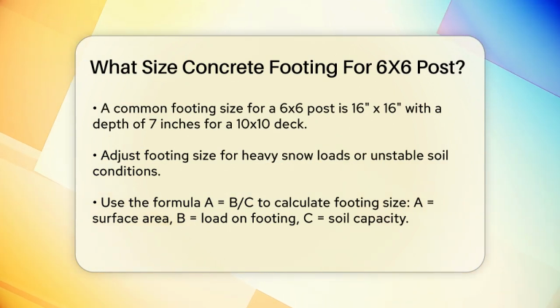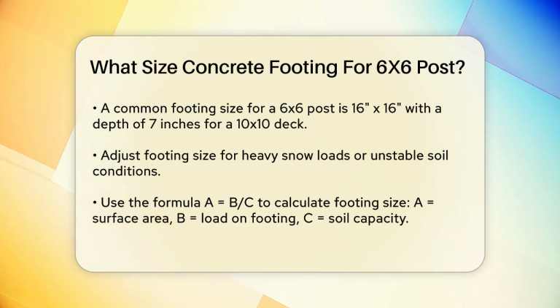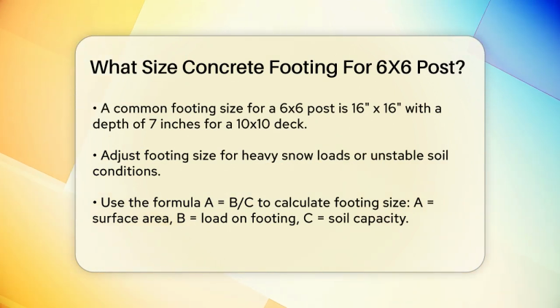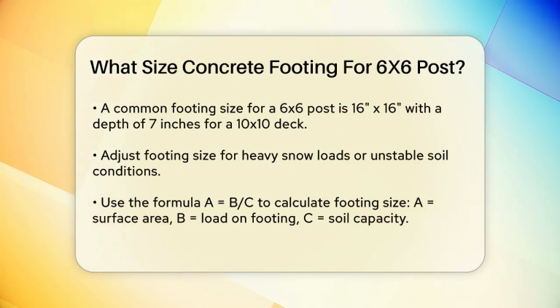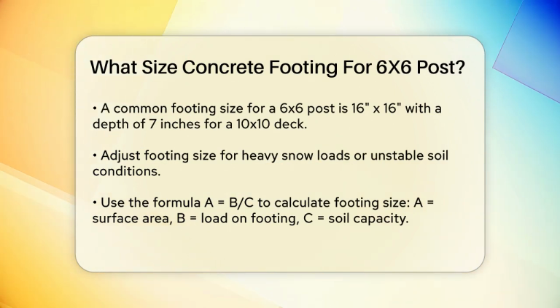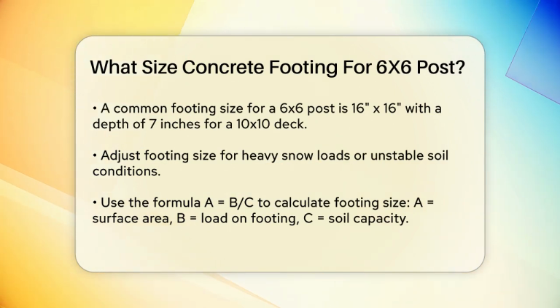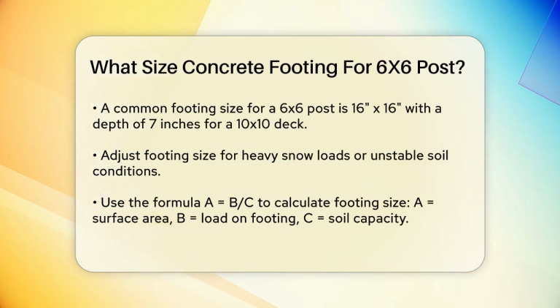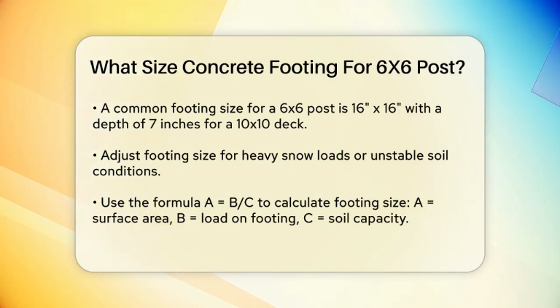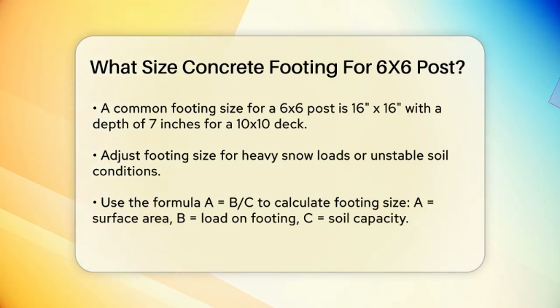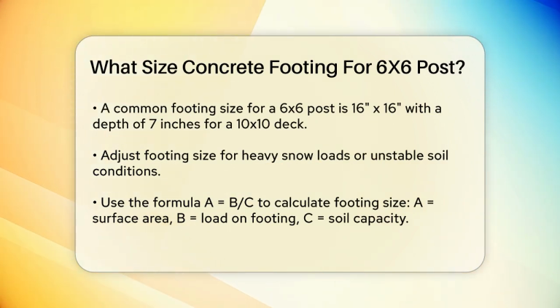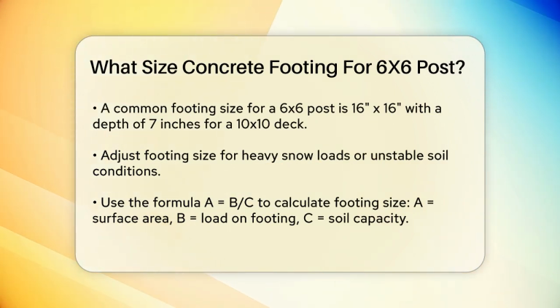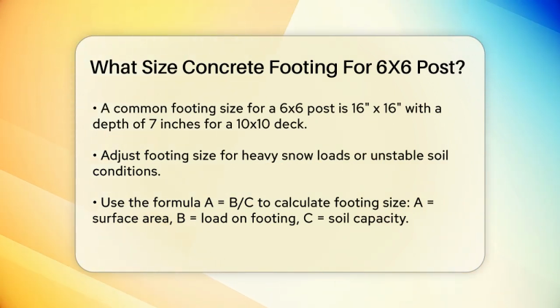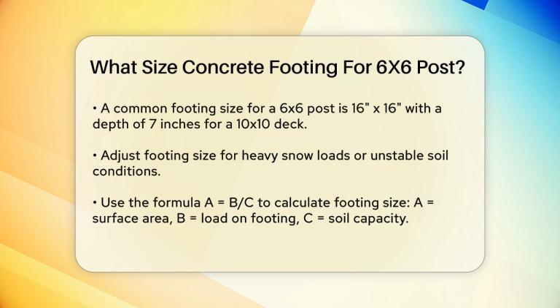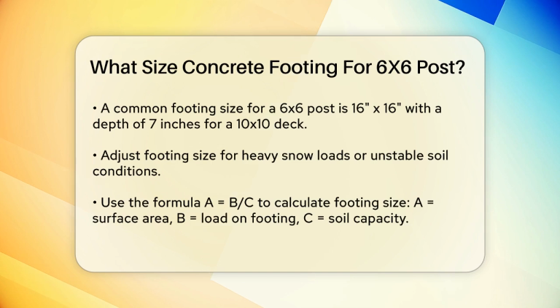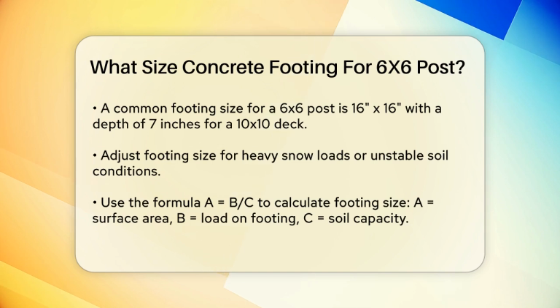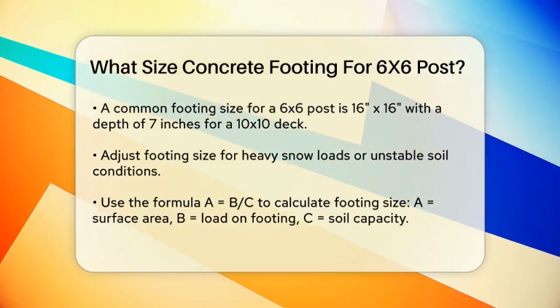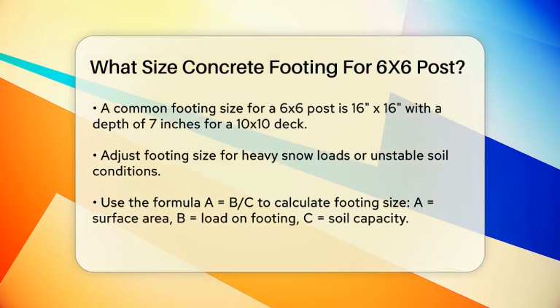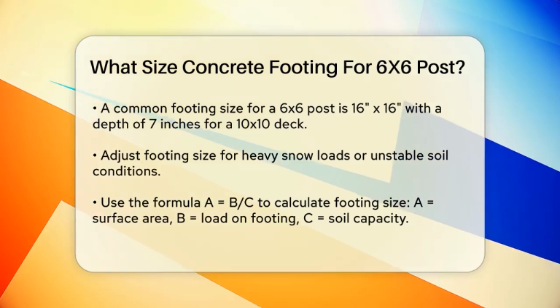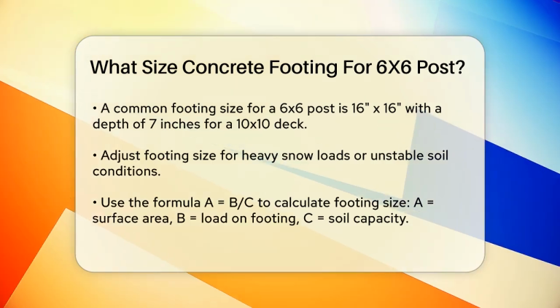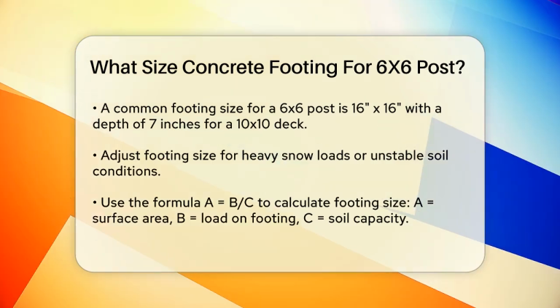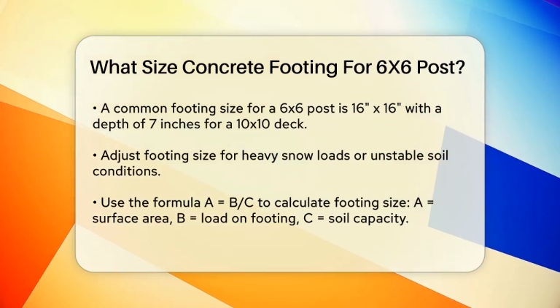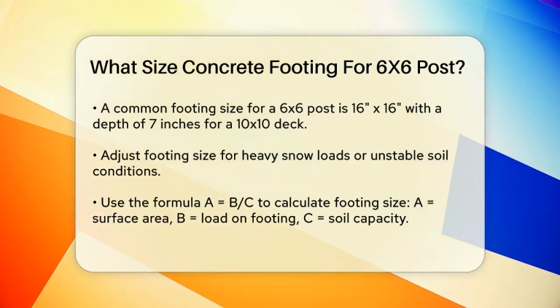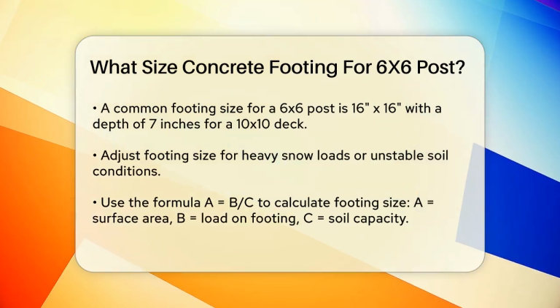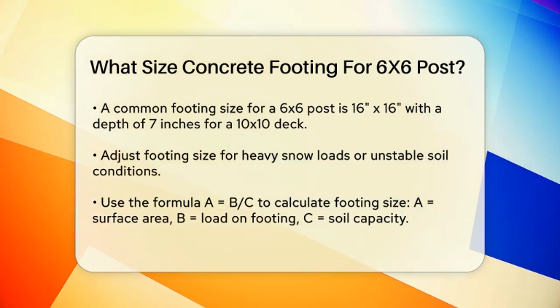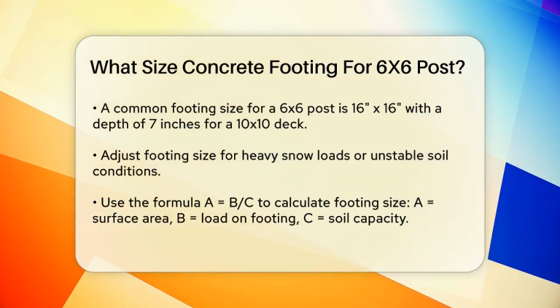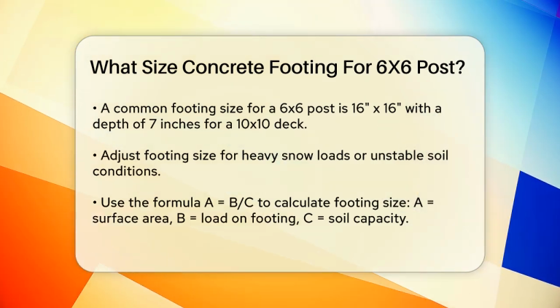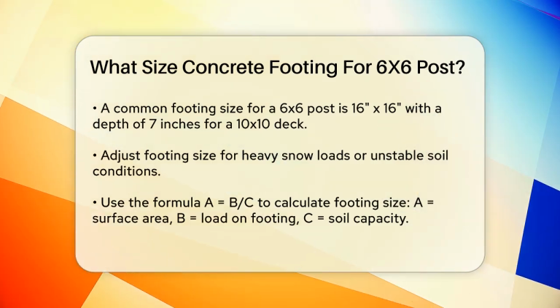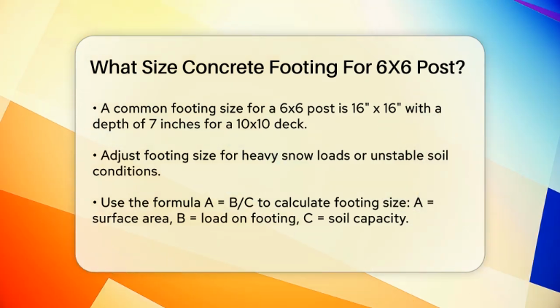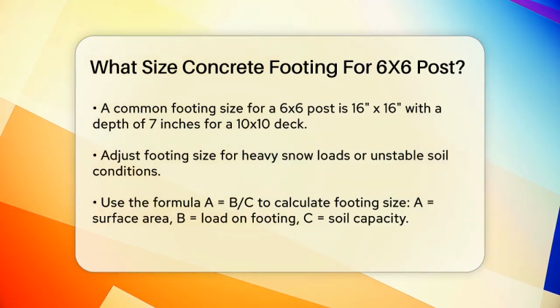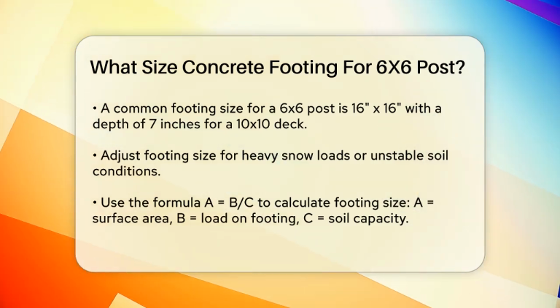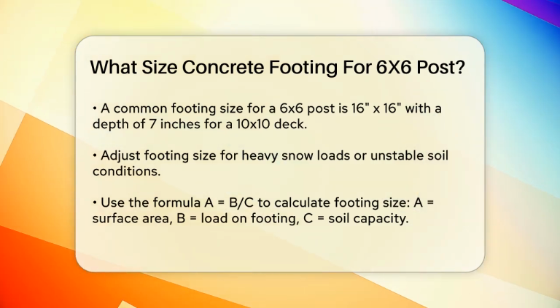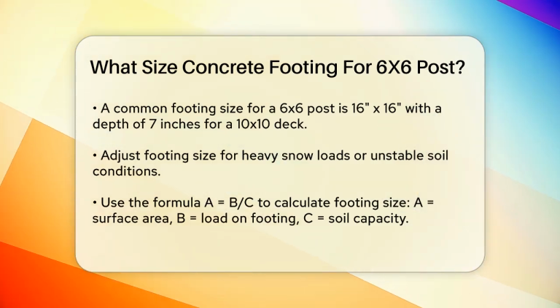For instance, if you live in an area with heavy snow loads or unstable soil, you may need larger or deeper footings.